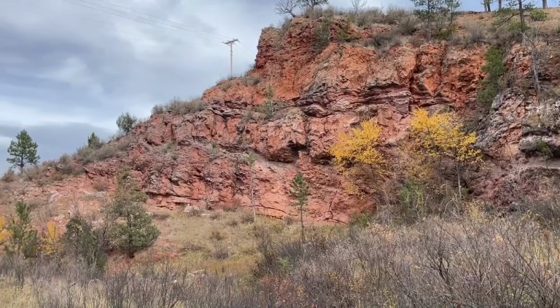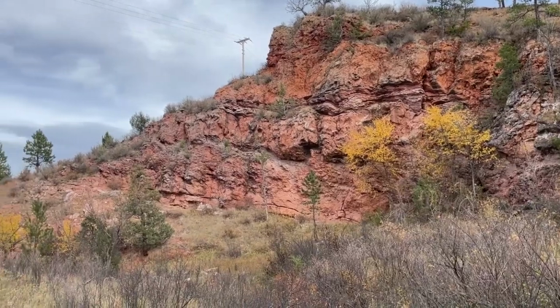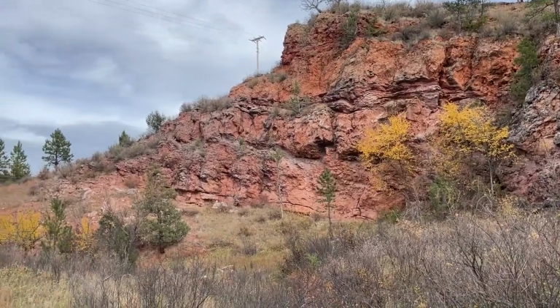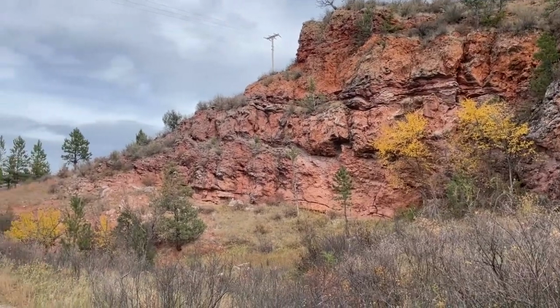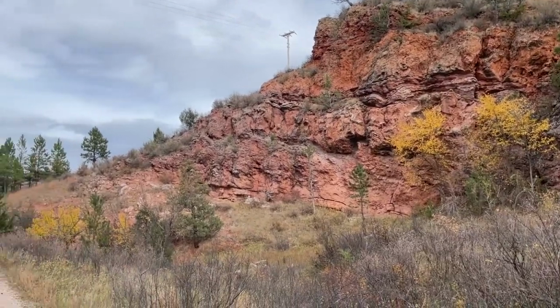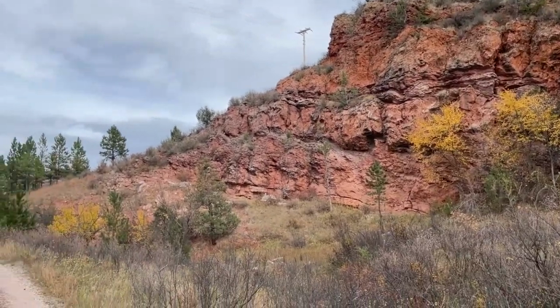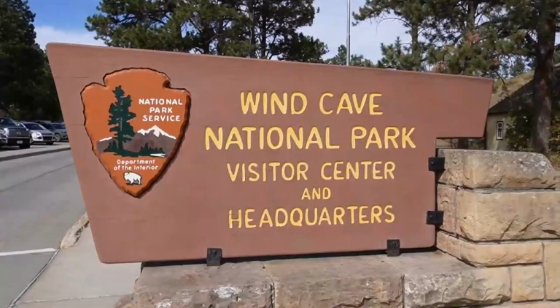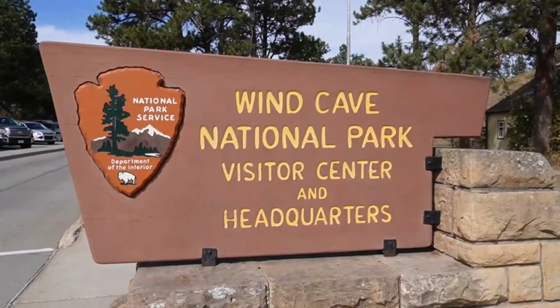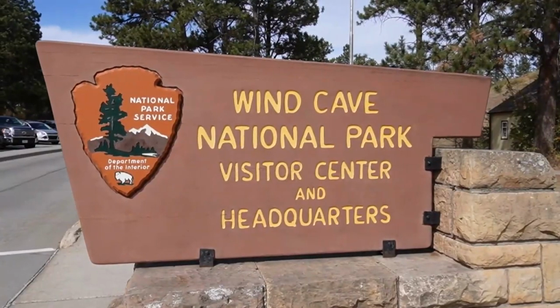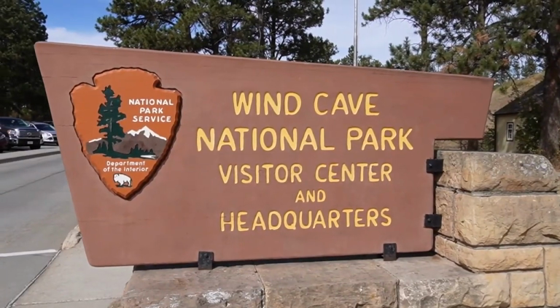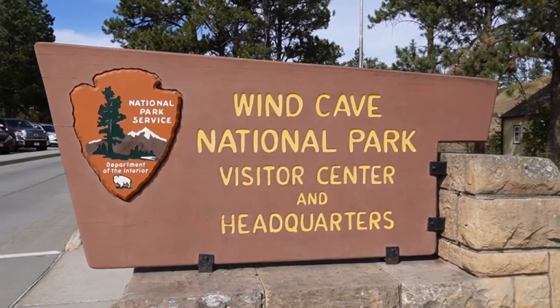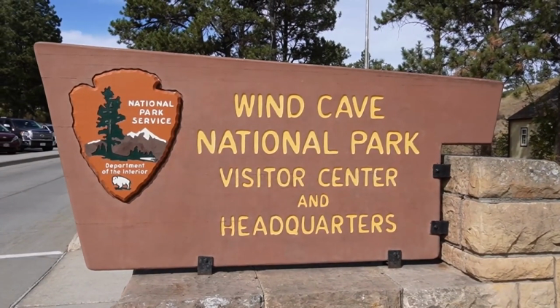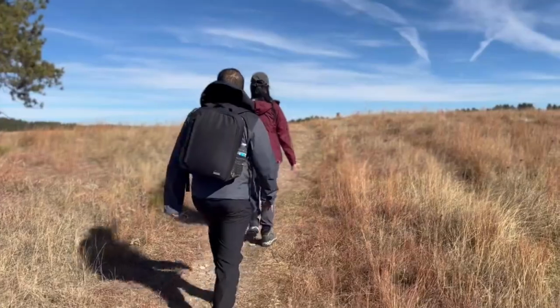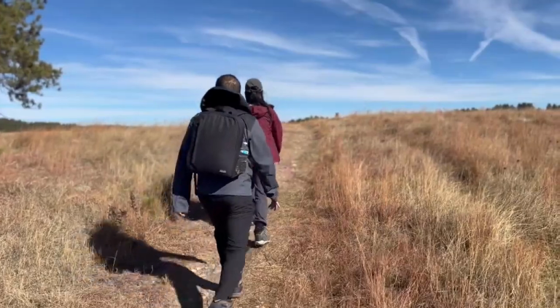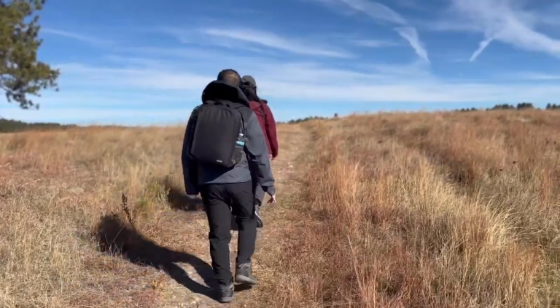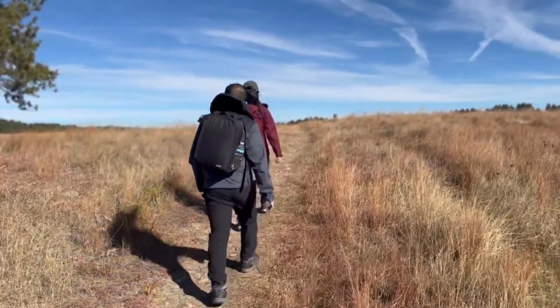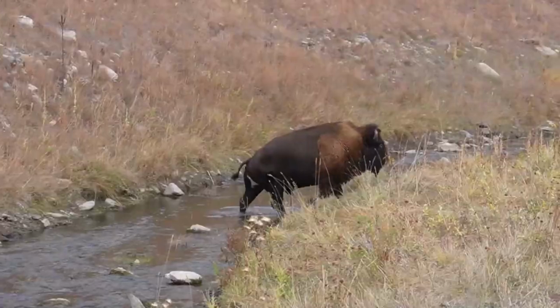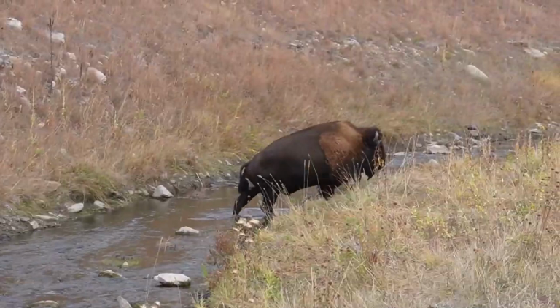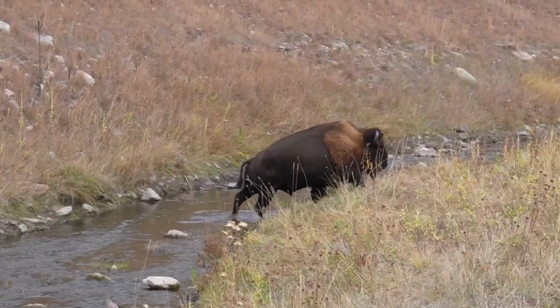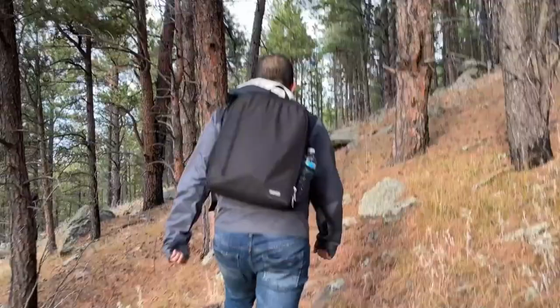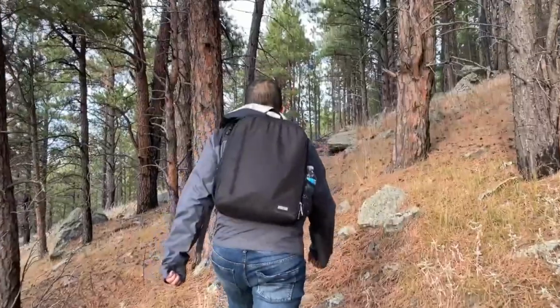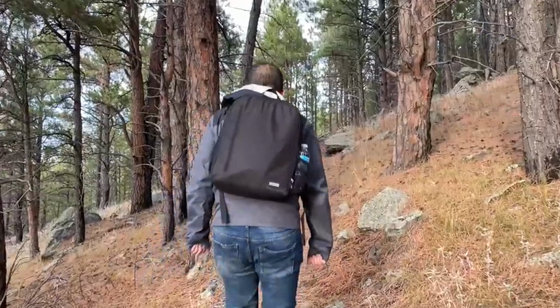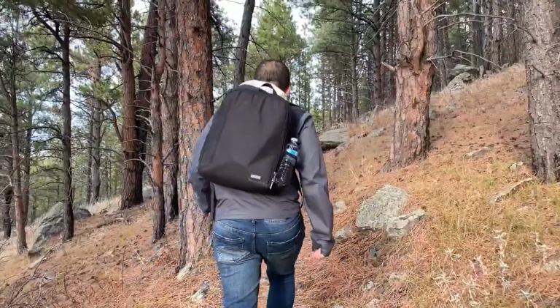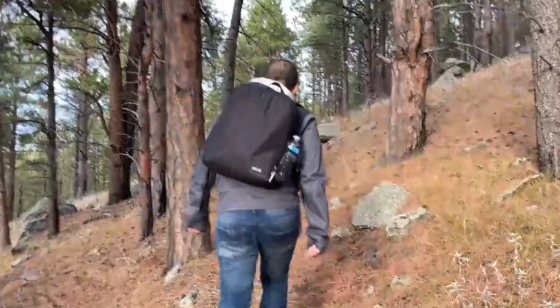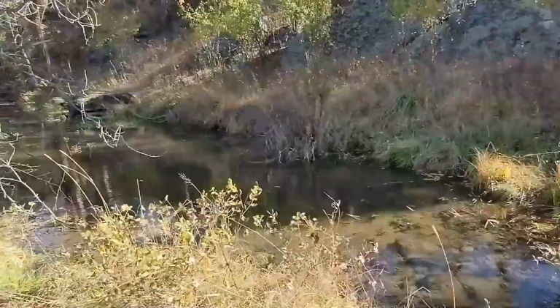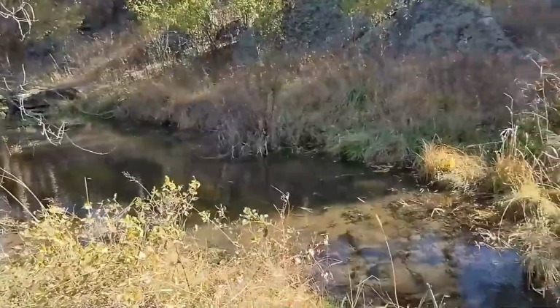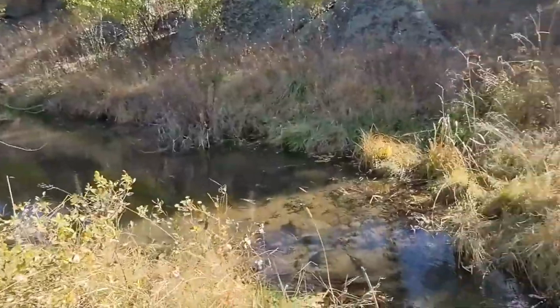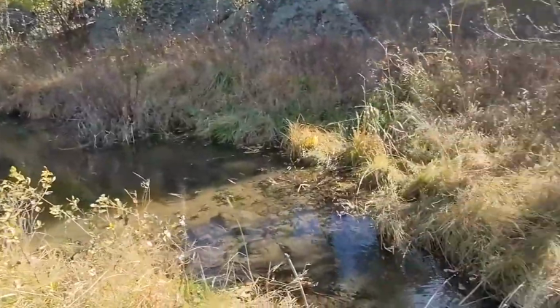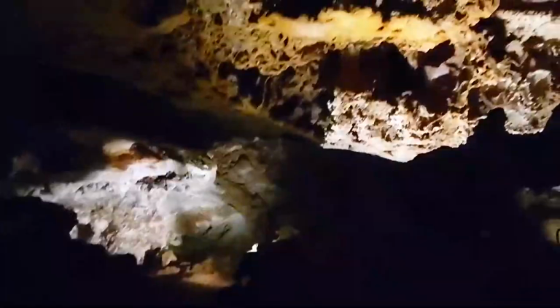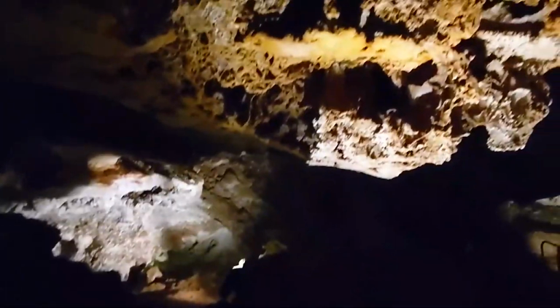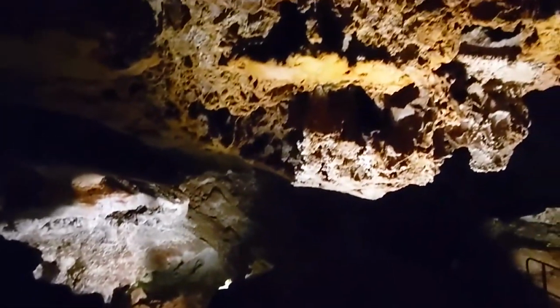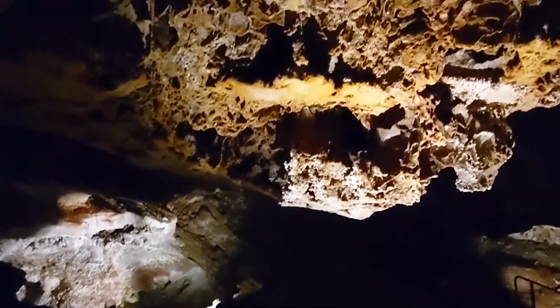Today we're headed to Wind Cave National Park to explore its prairies, pine forests, and of course the enormous cave.